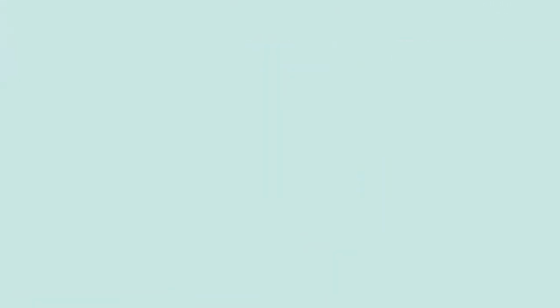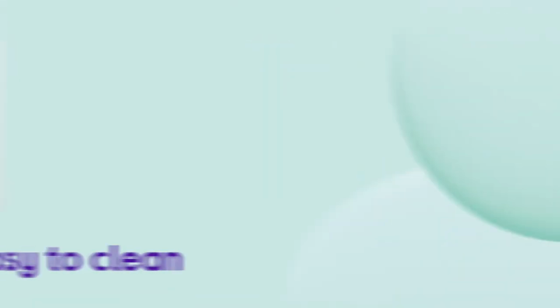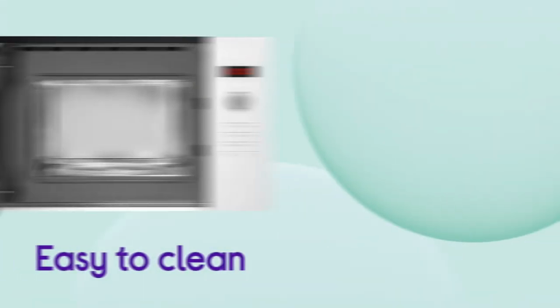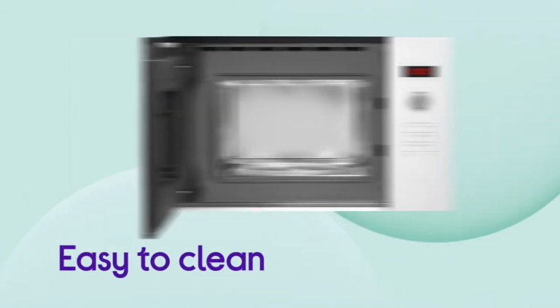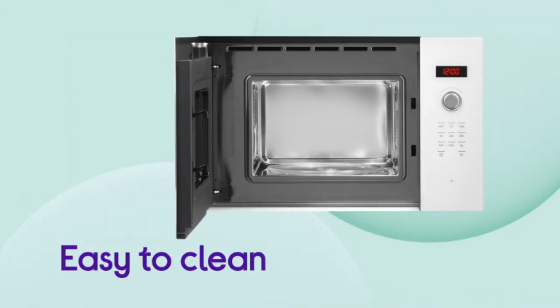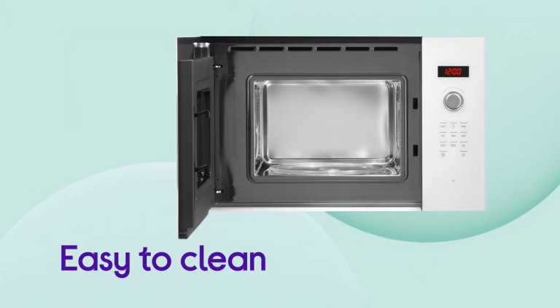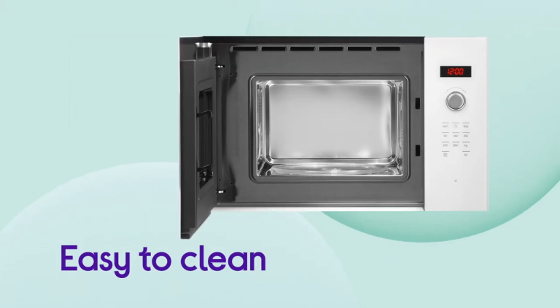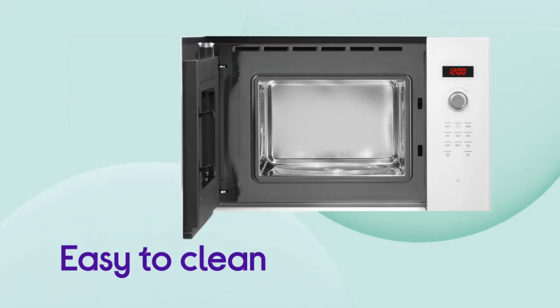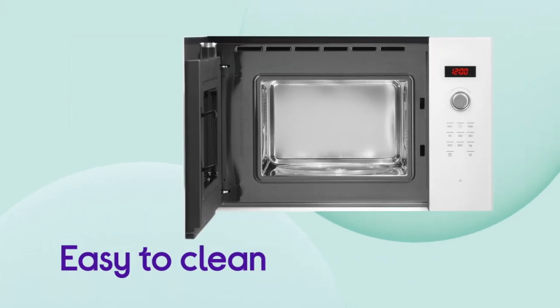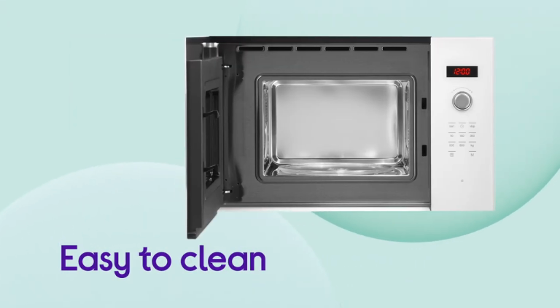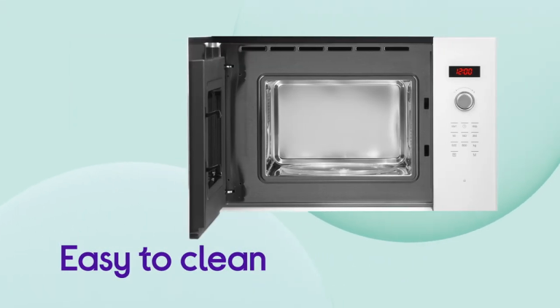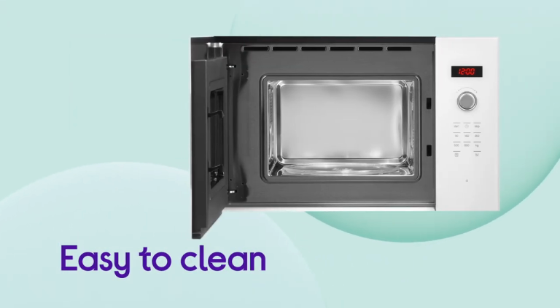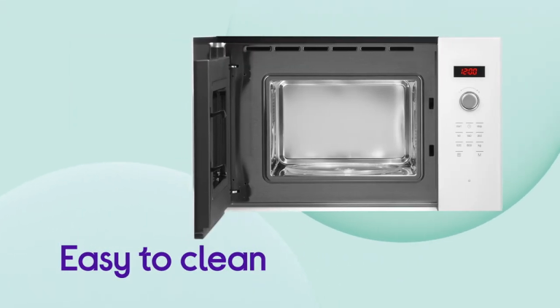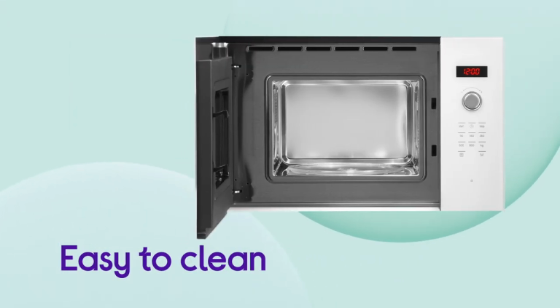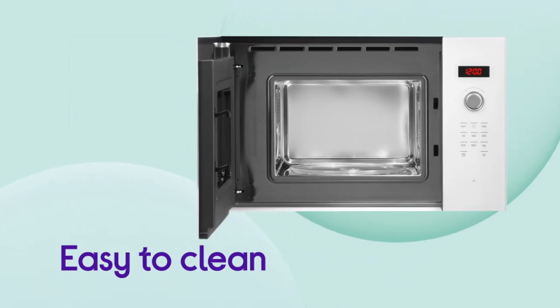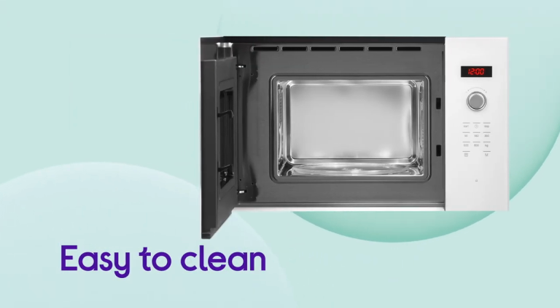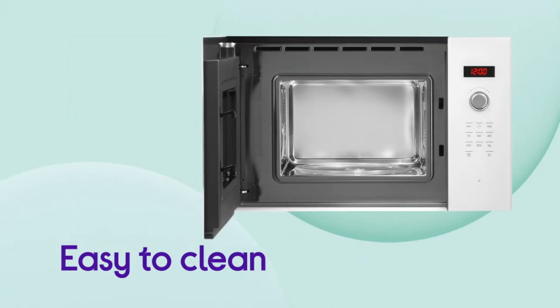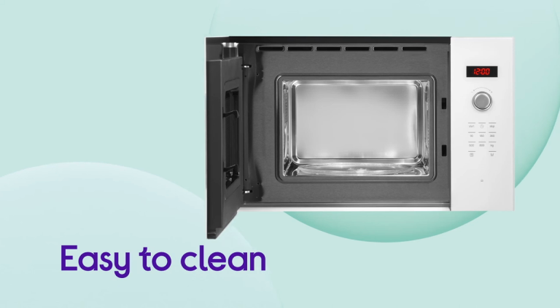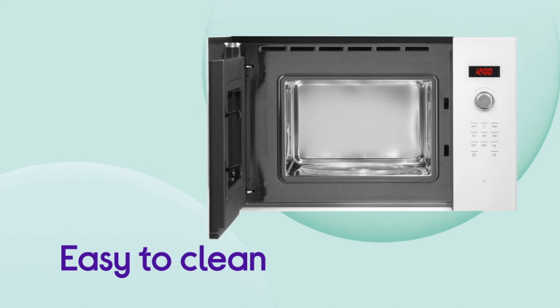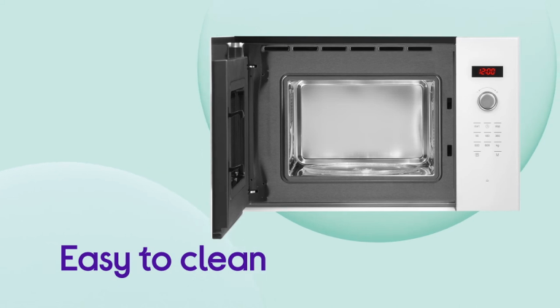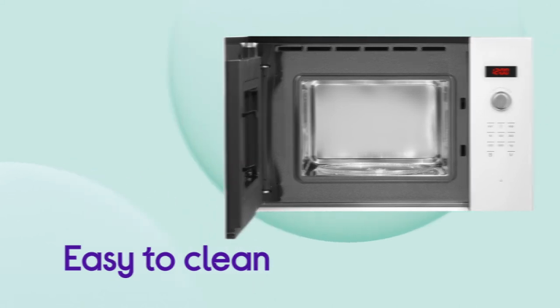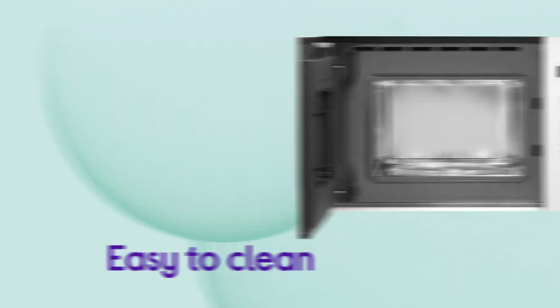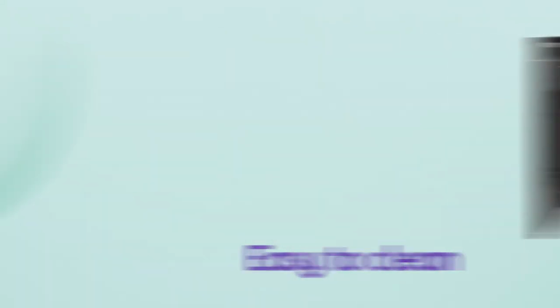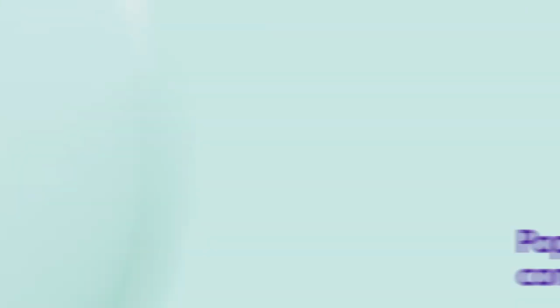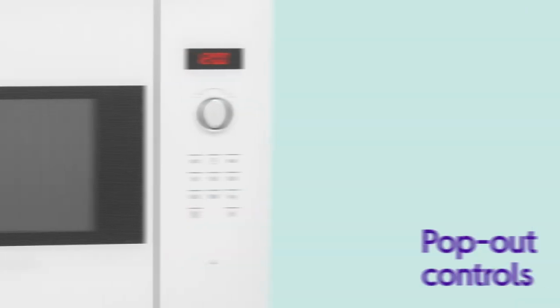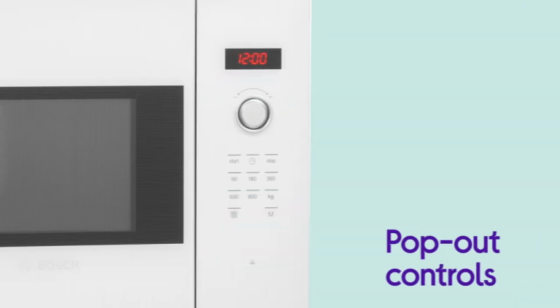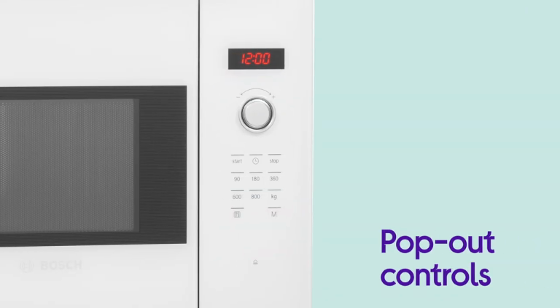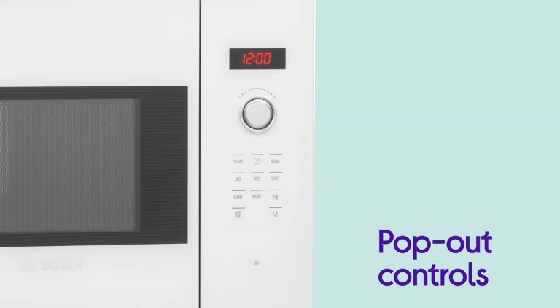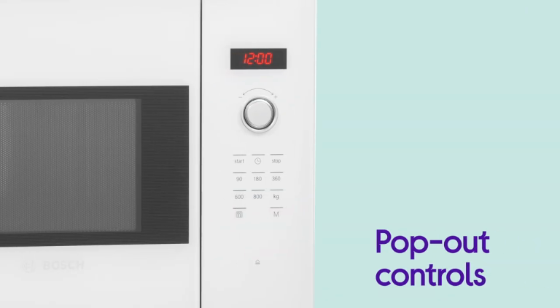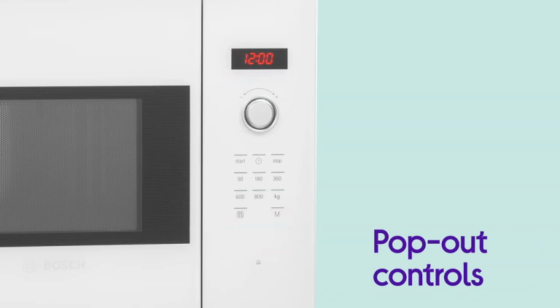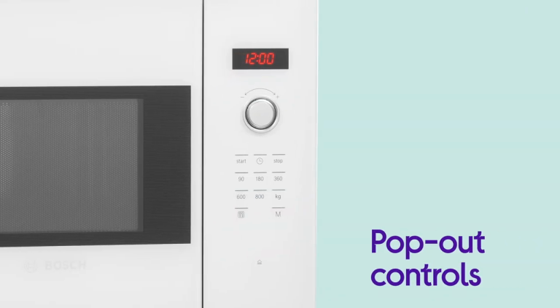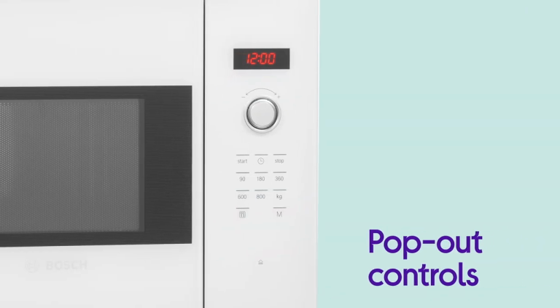The front is made easy to clean by the handy pop-out controls, which can be pushed in to create a seamless surface.